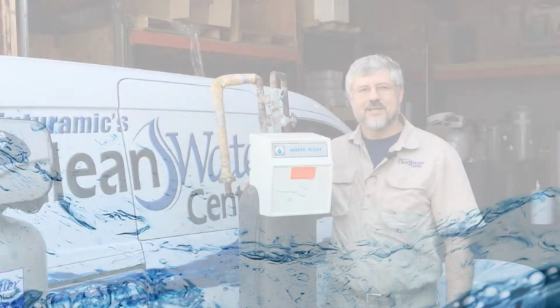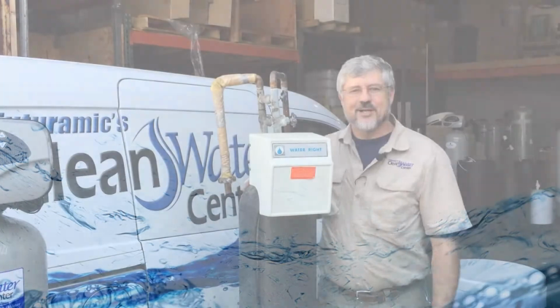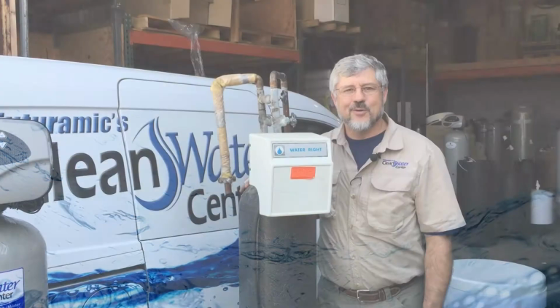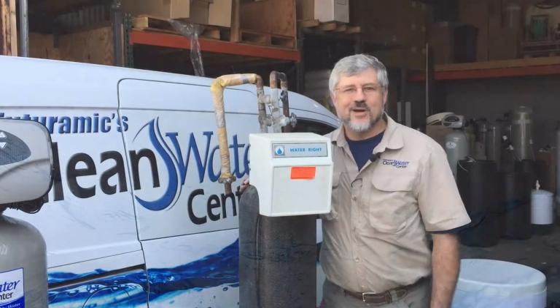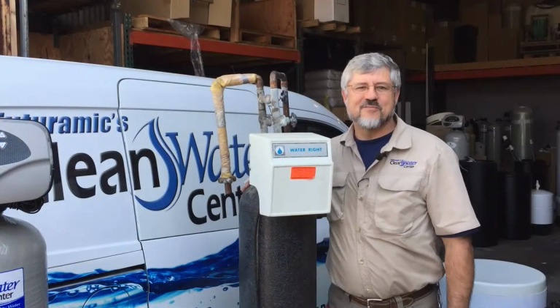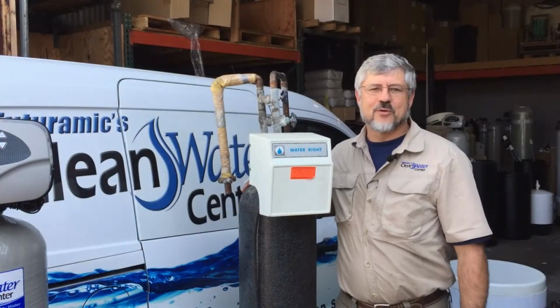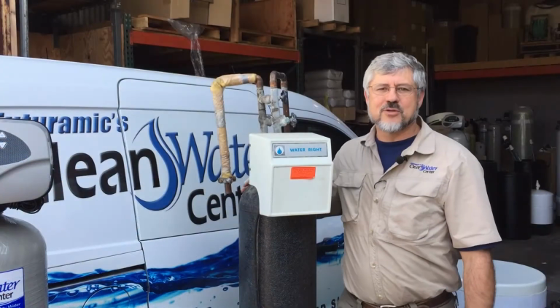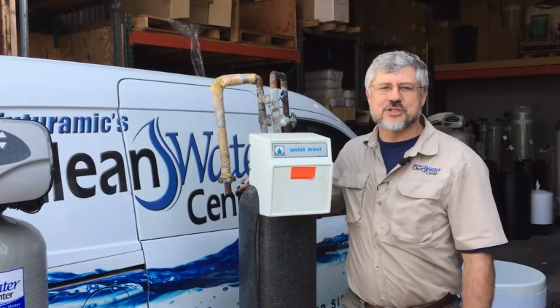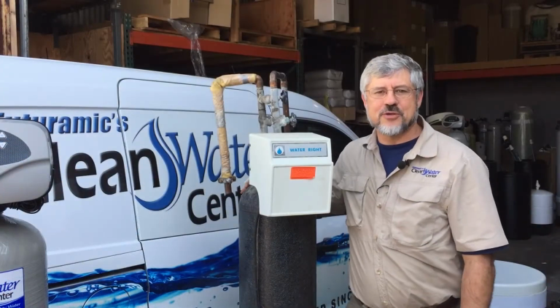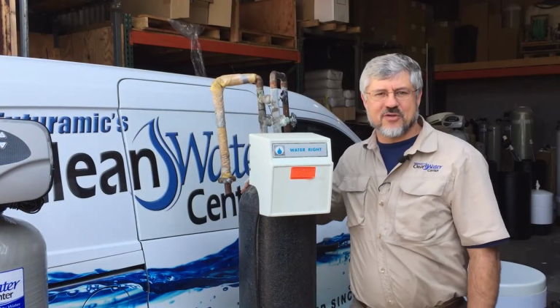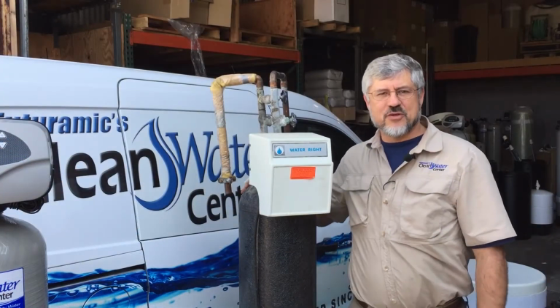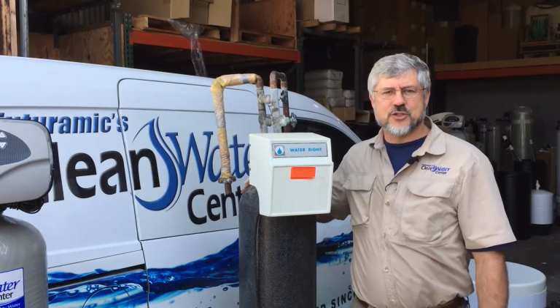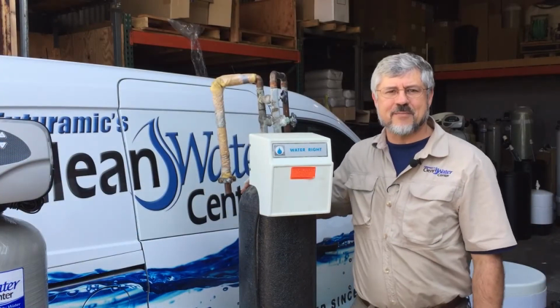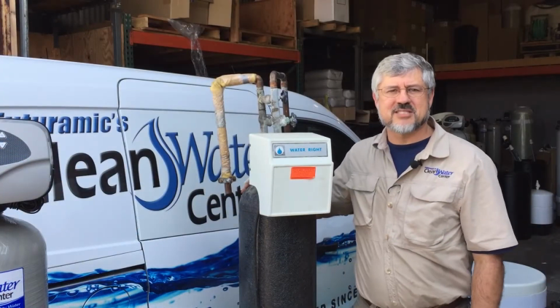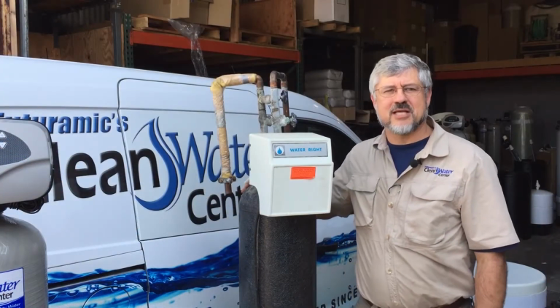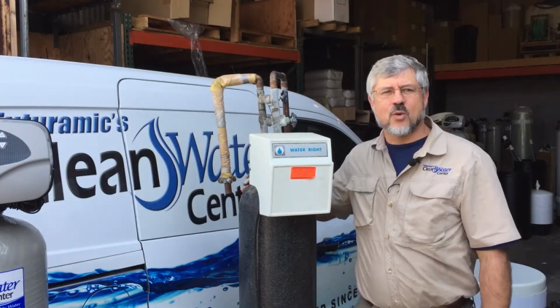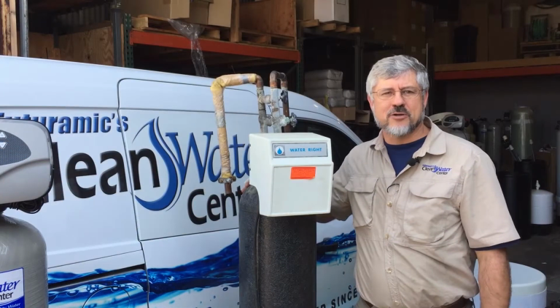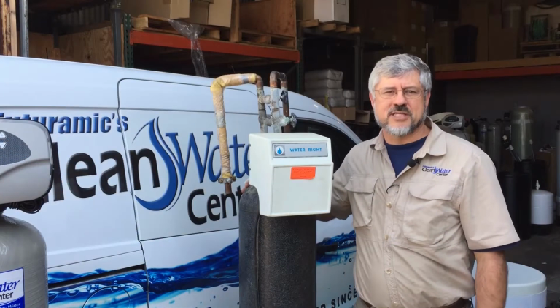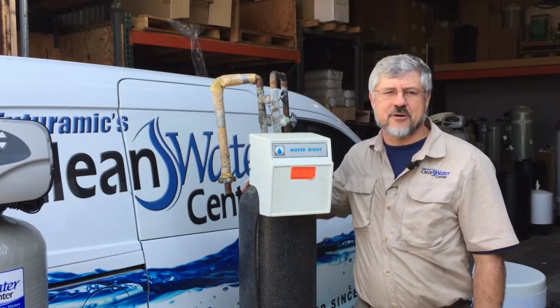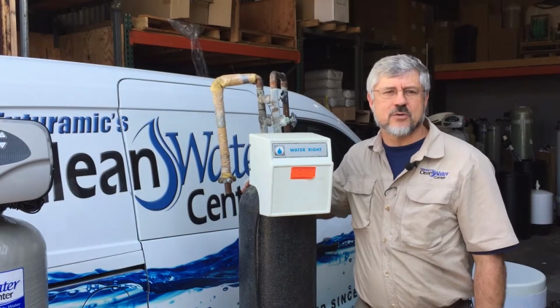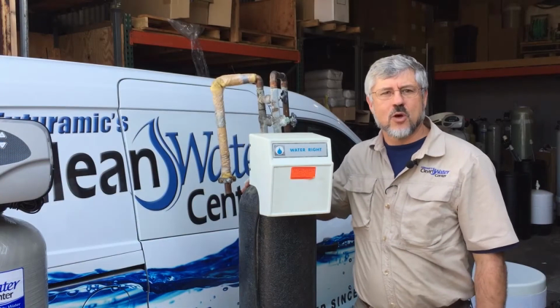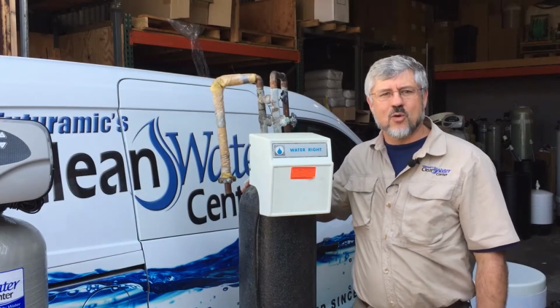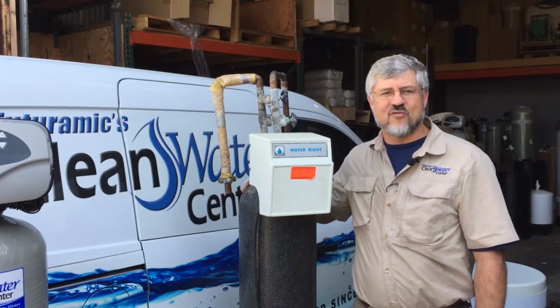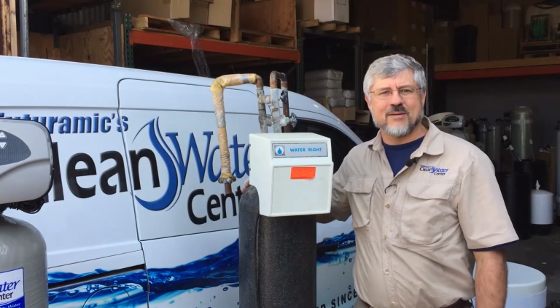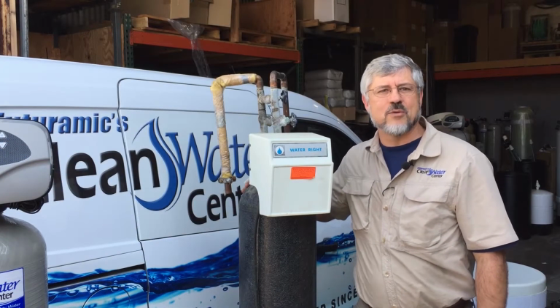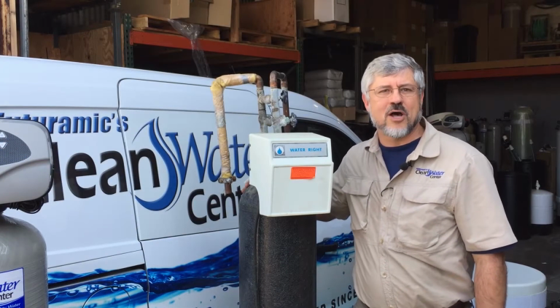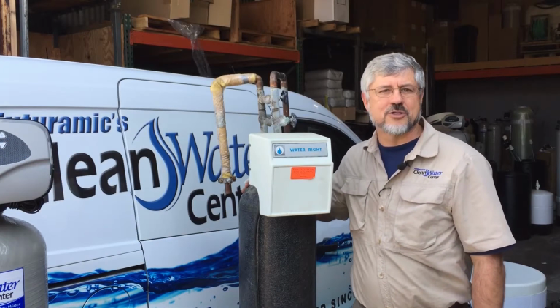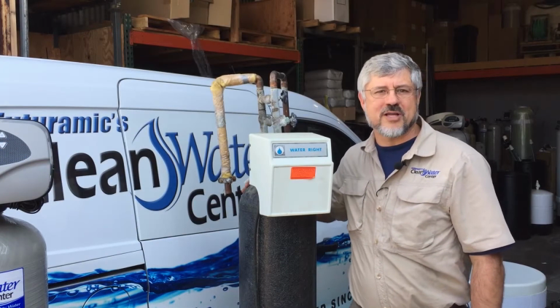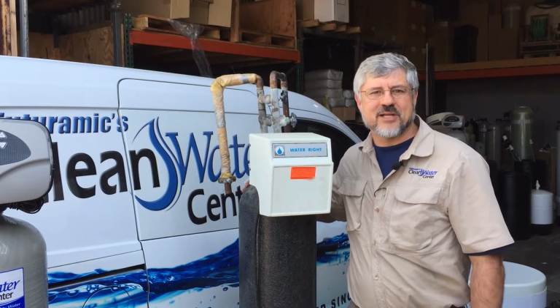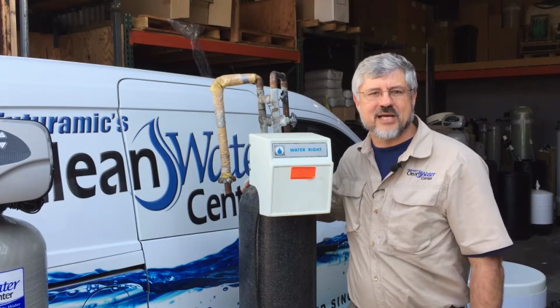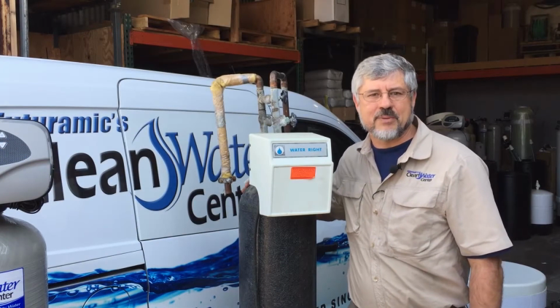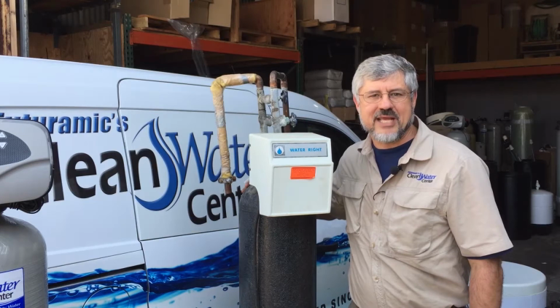Hello, I'm Phil Rhodes Jr. with Futuramix Clean Water Center, your local family water treatment company.